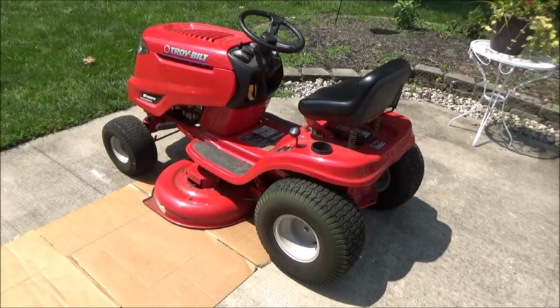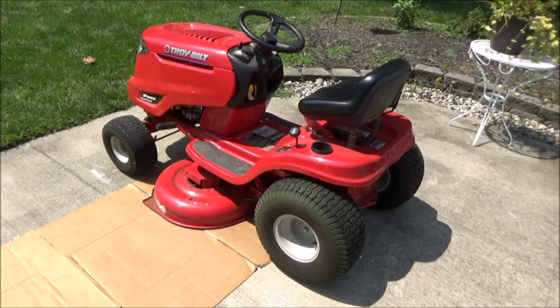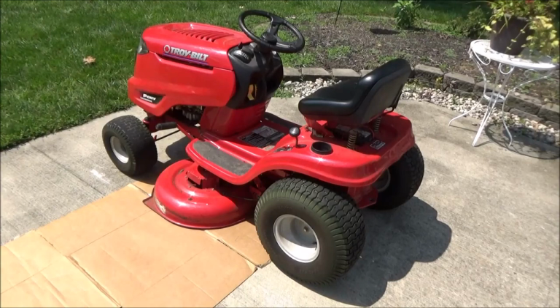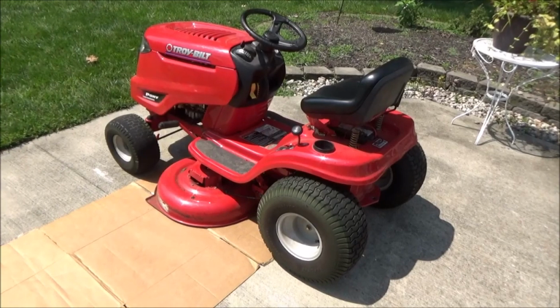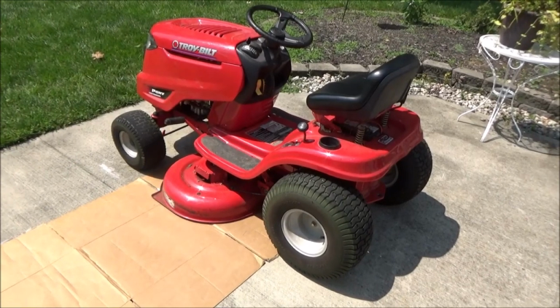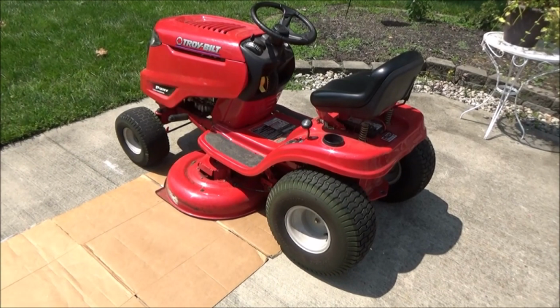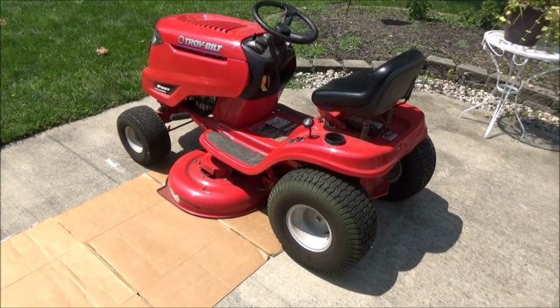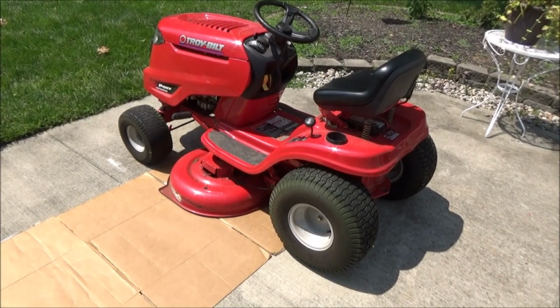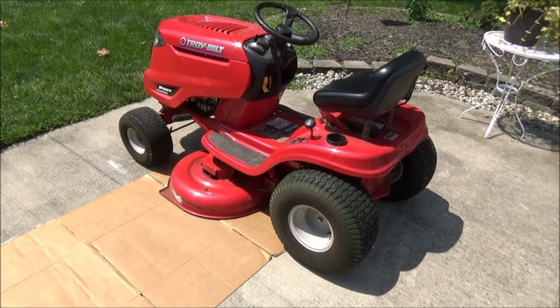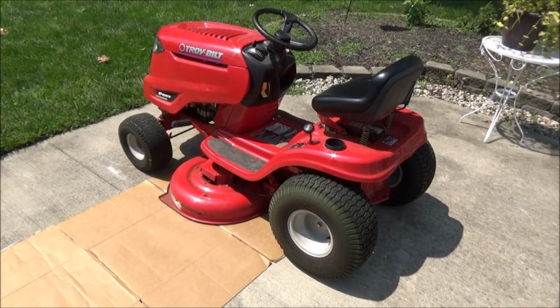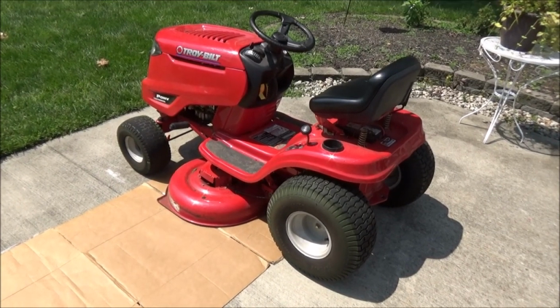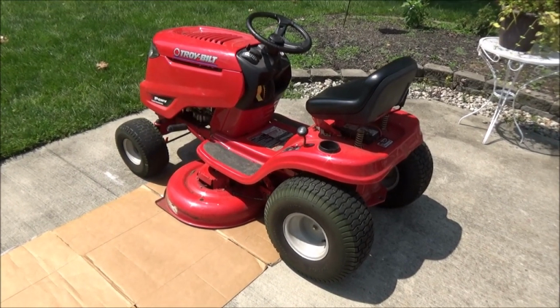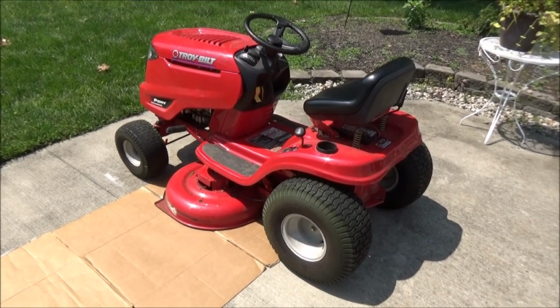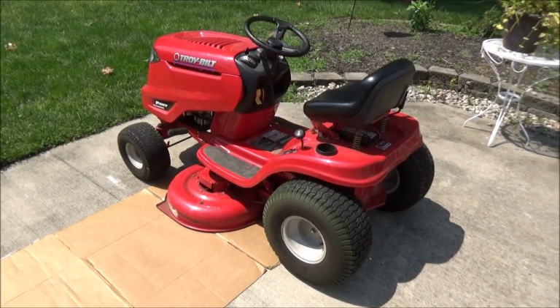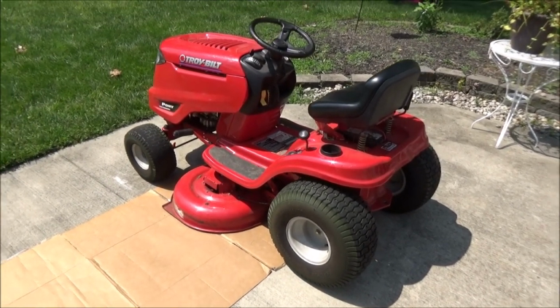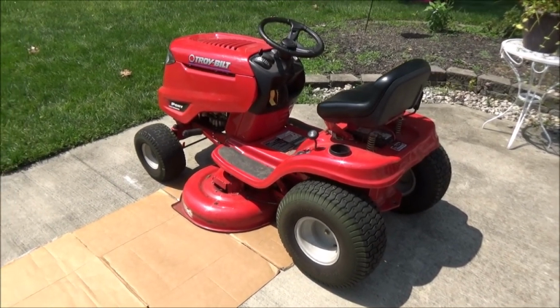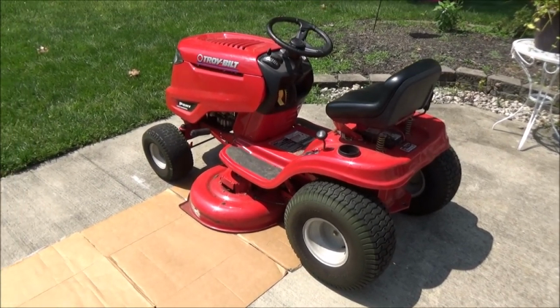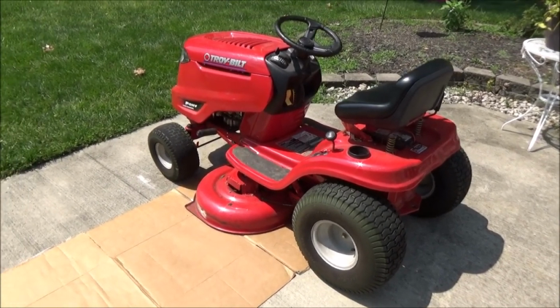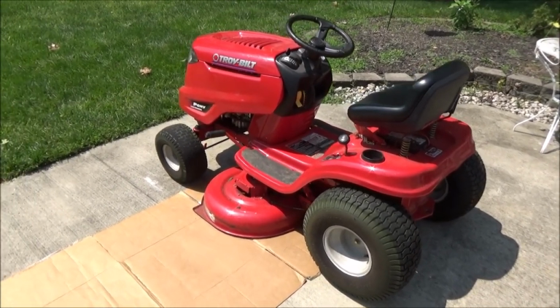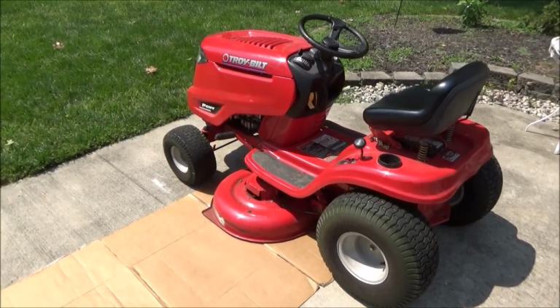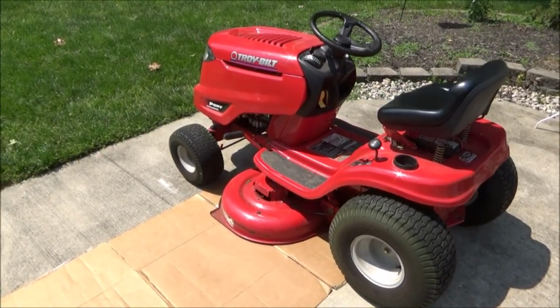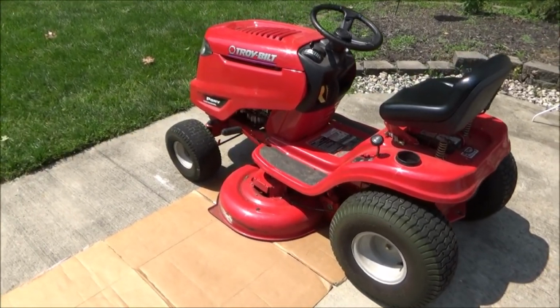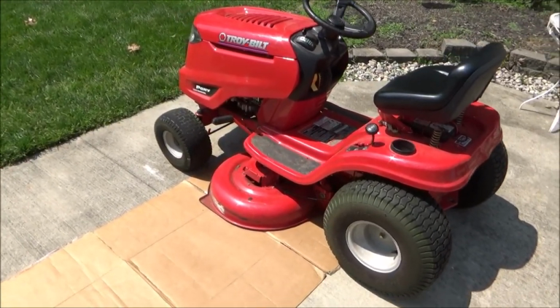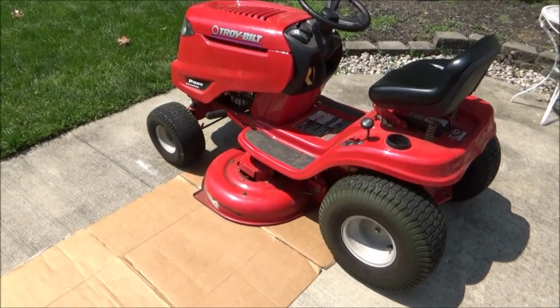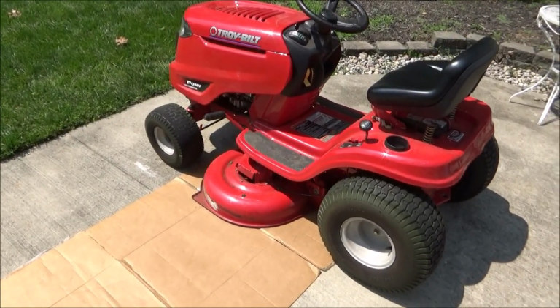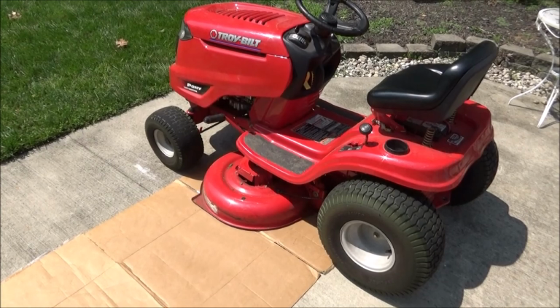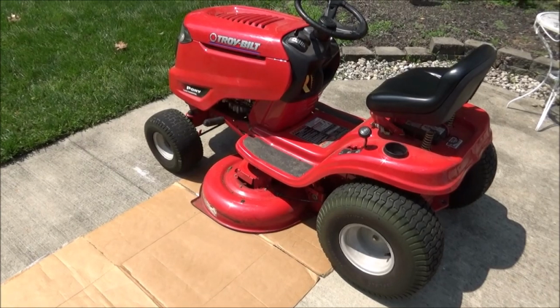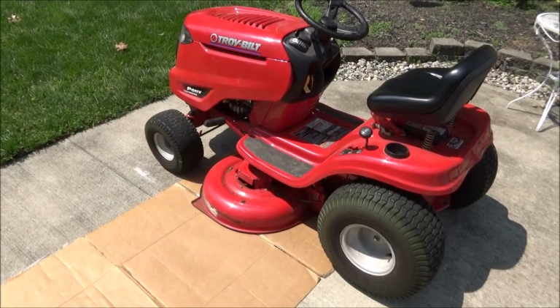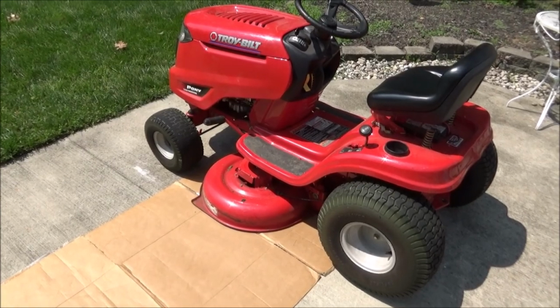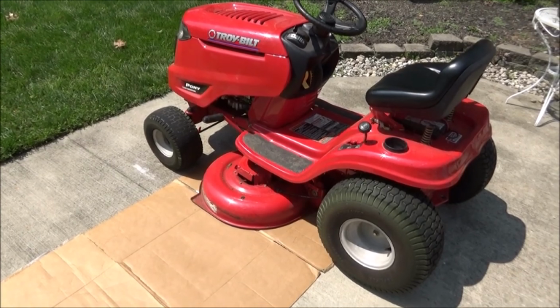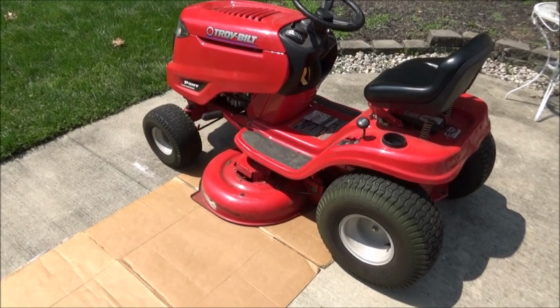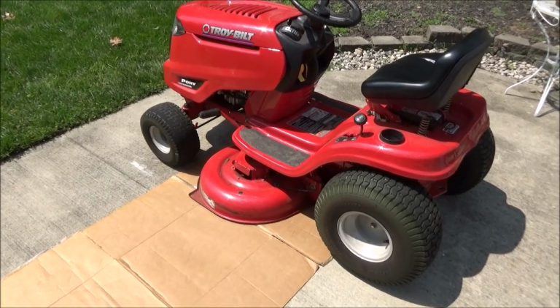Hey guys, it's Flip and today I'm going to show you how to clean your riding lawn mower deck and repaint it to help slow down rust.